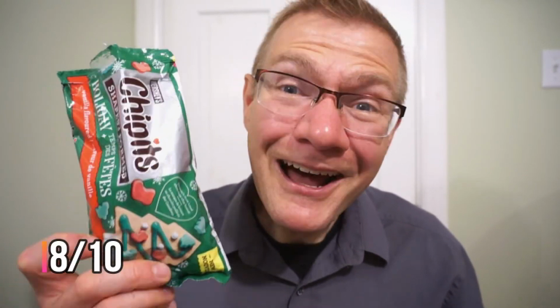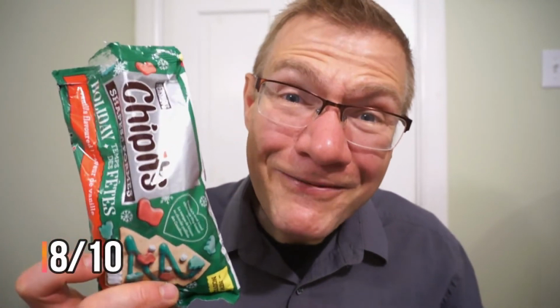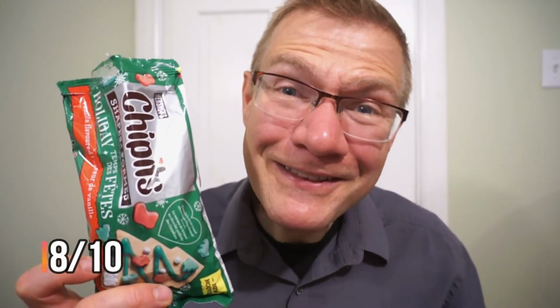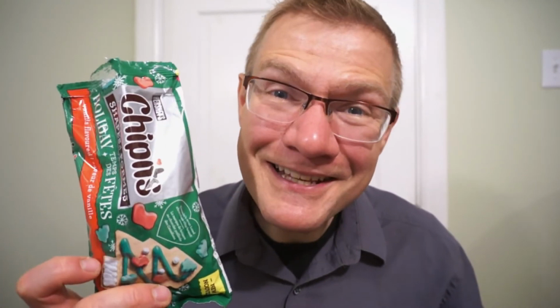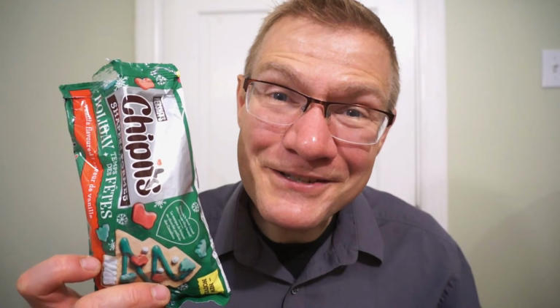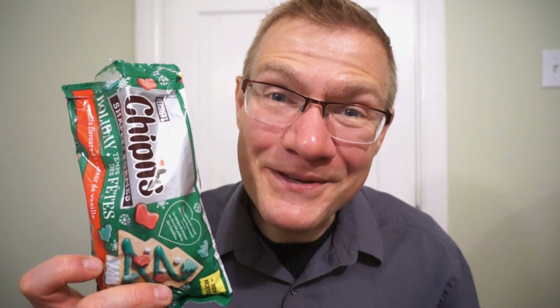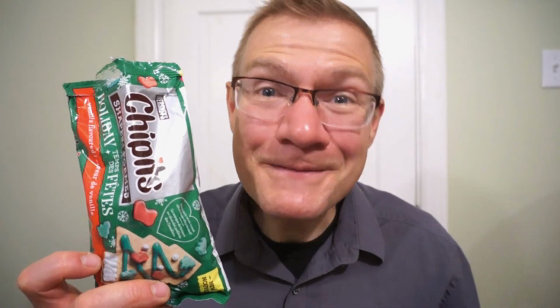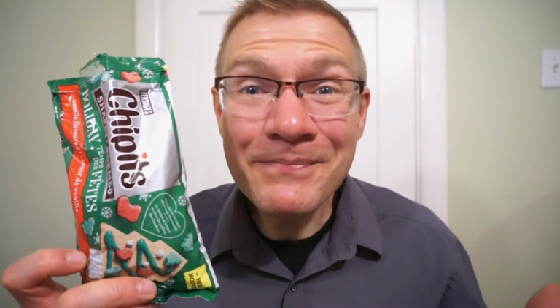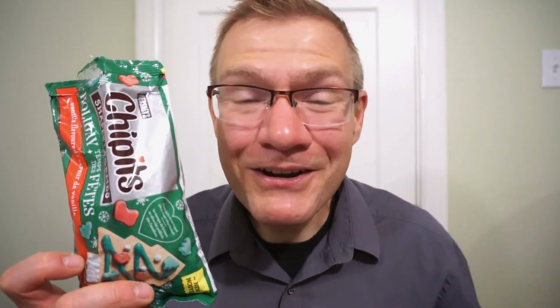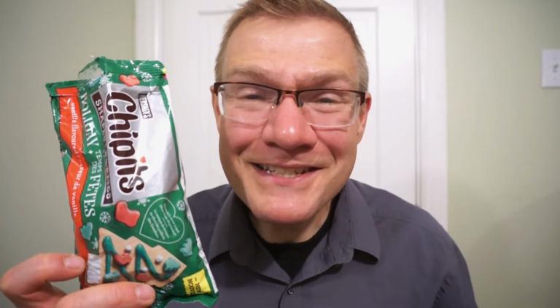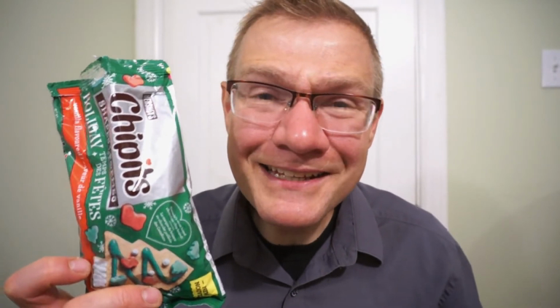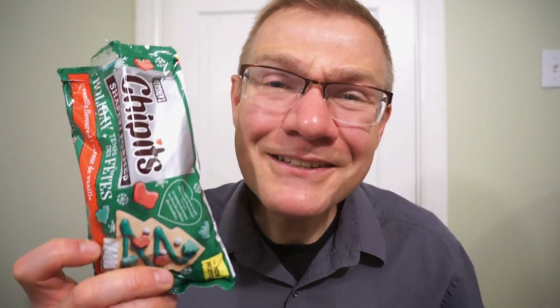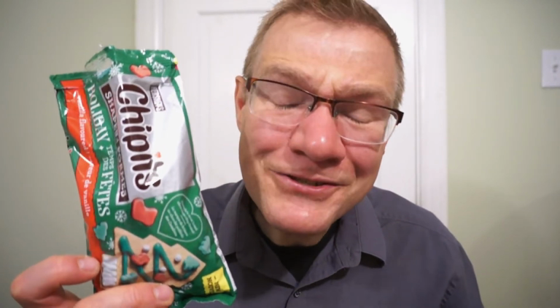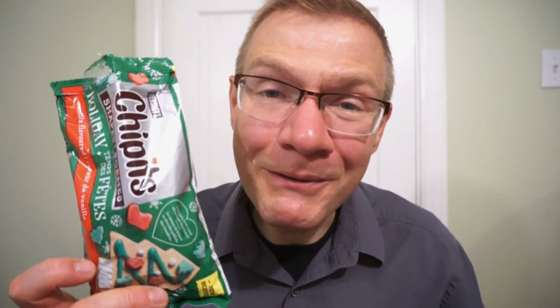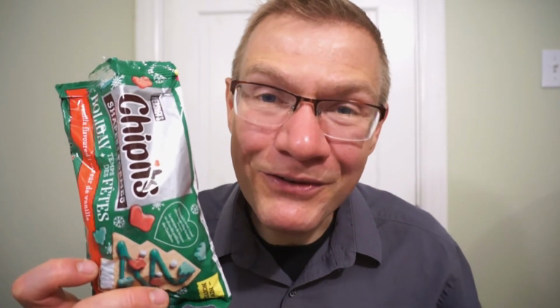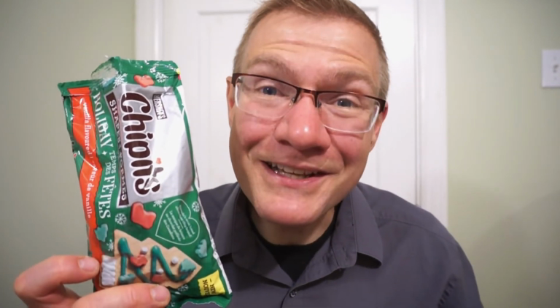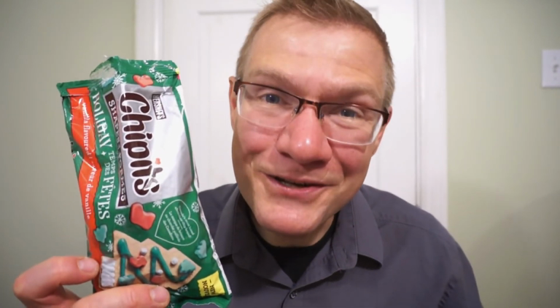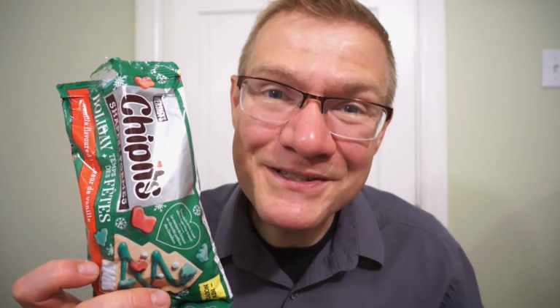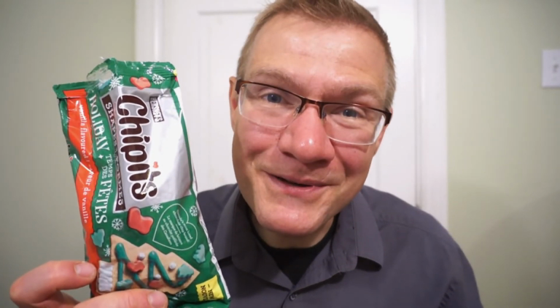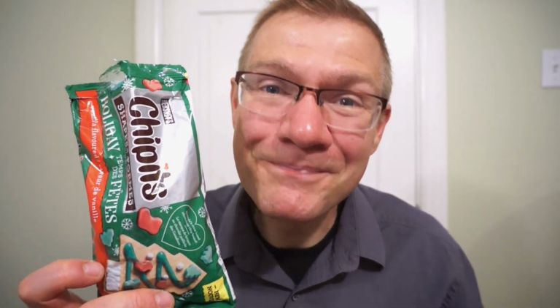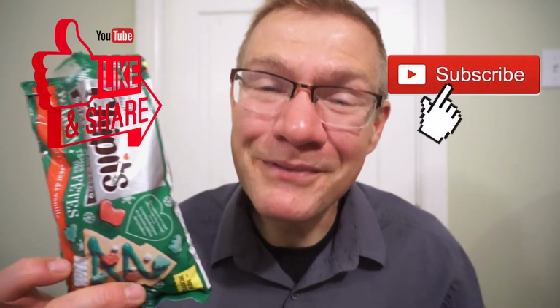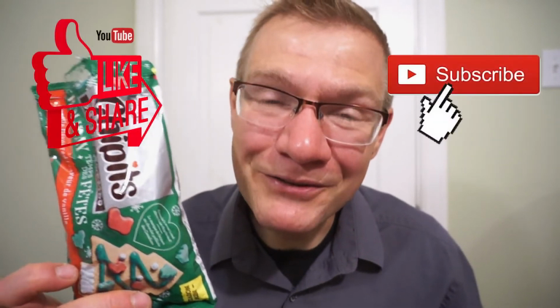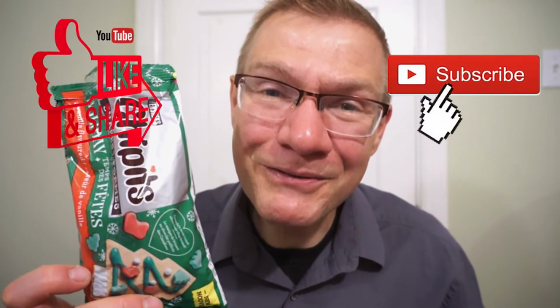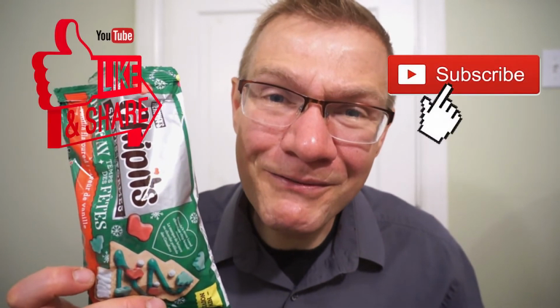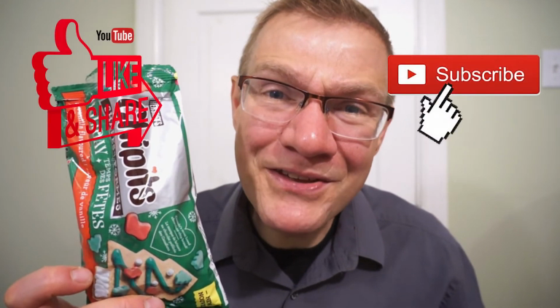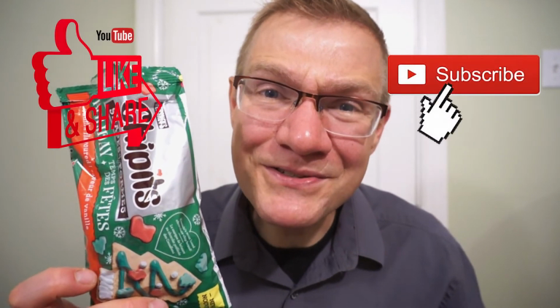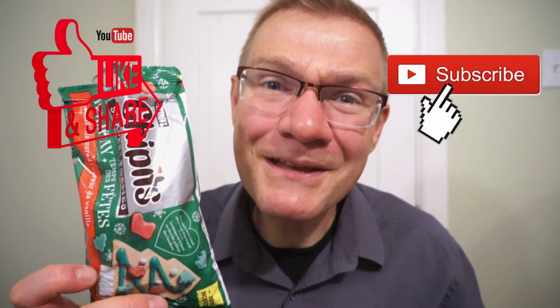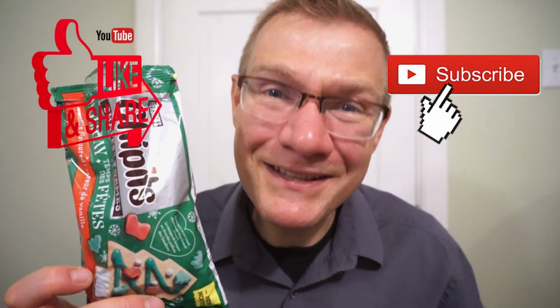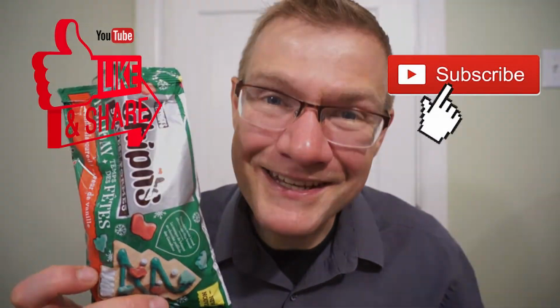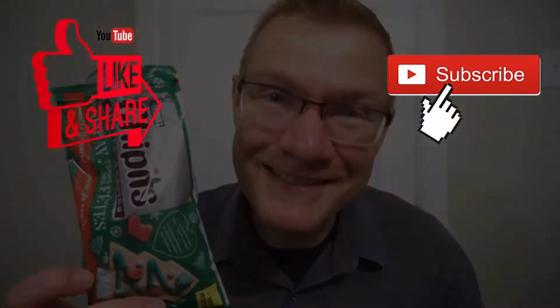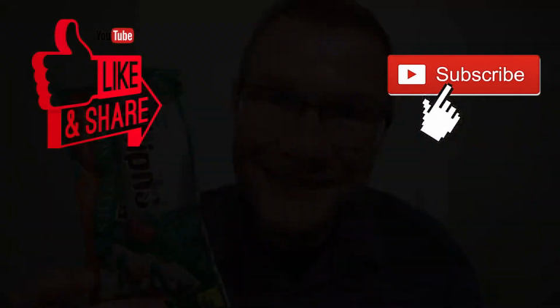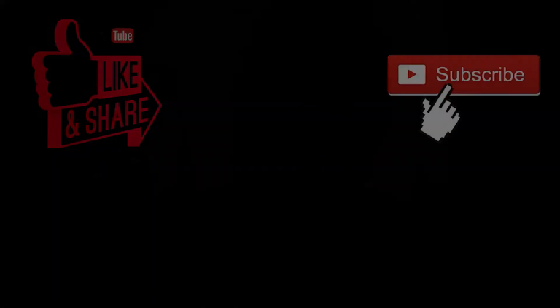I found these at Sobeys. Across Canada, you should be able to find them at Sobeys as well. Then another quick Ron review, and see you guys next time.